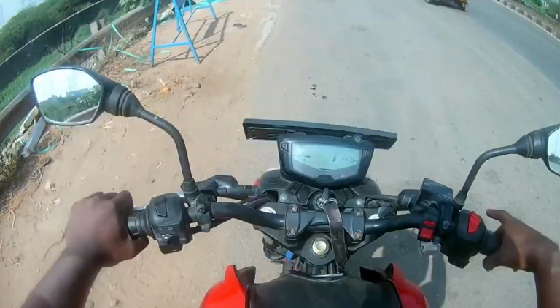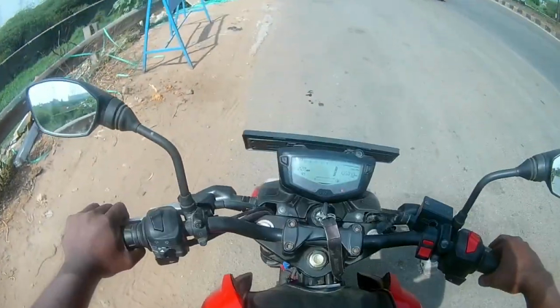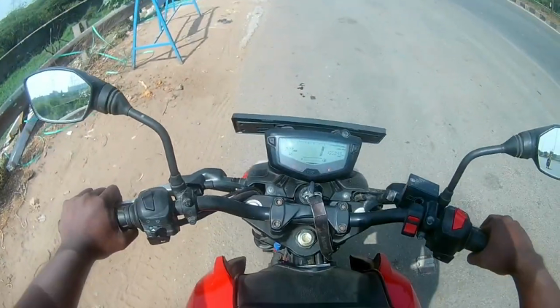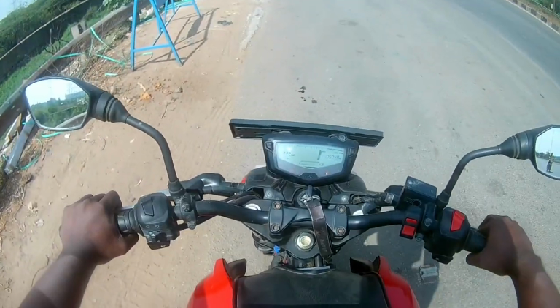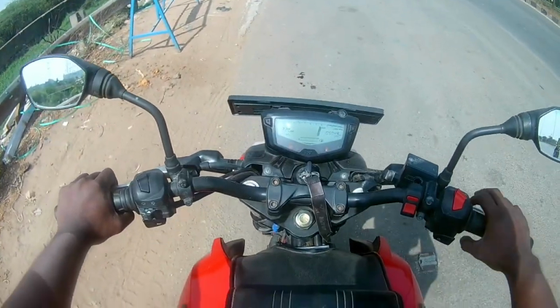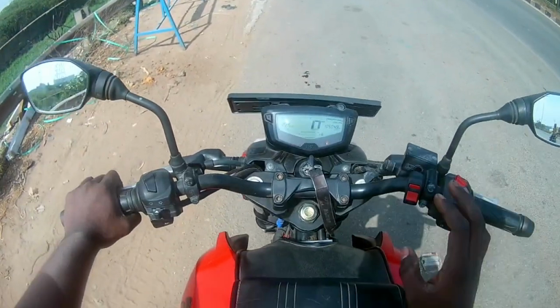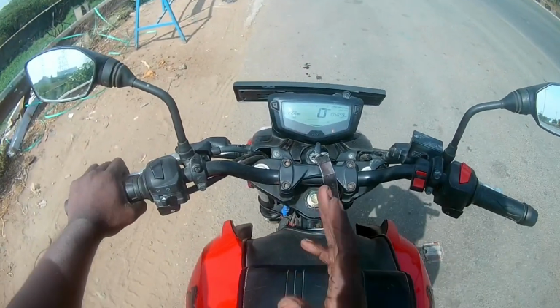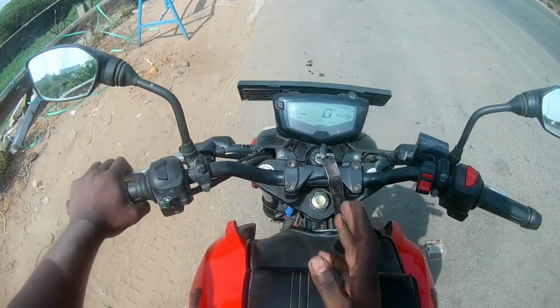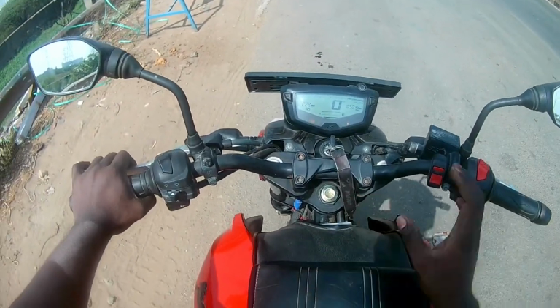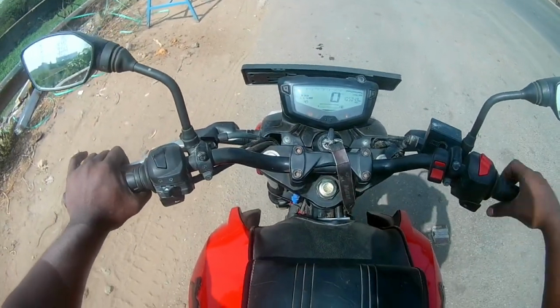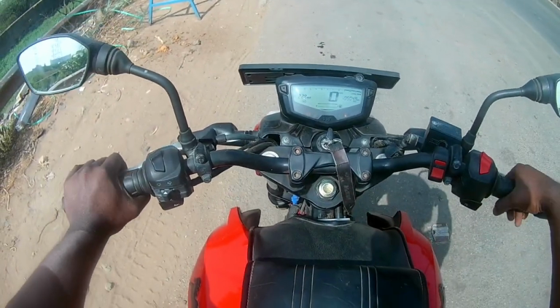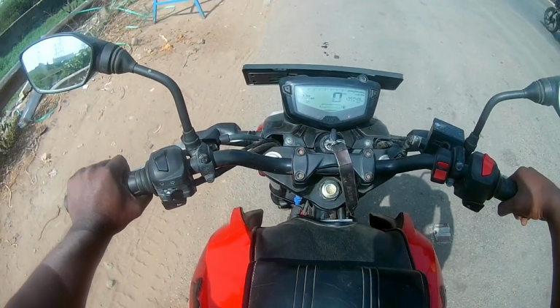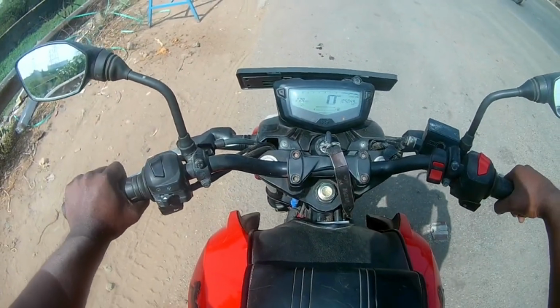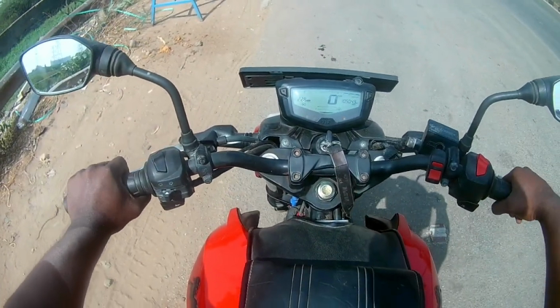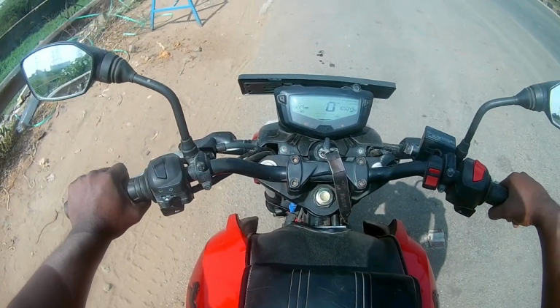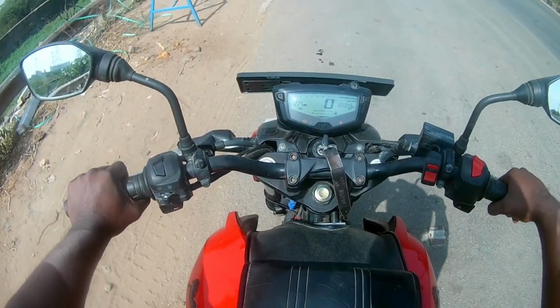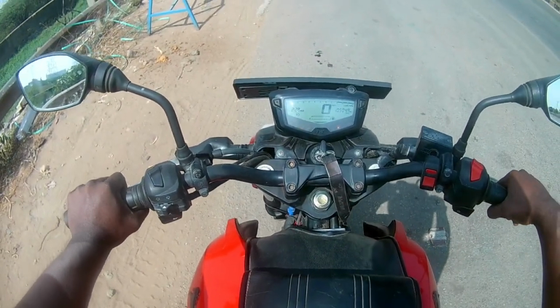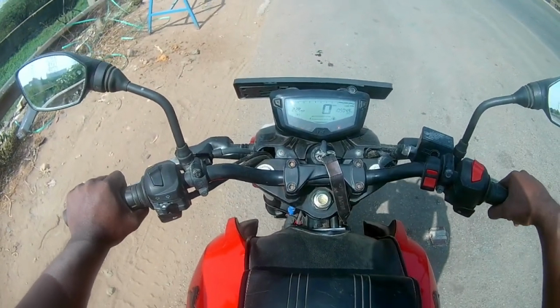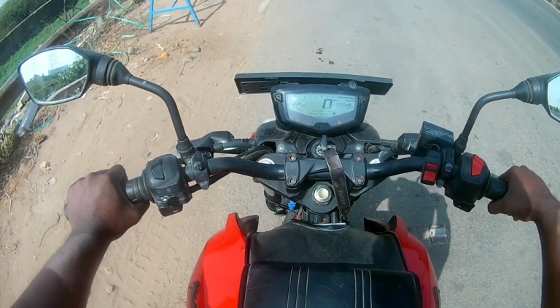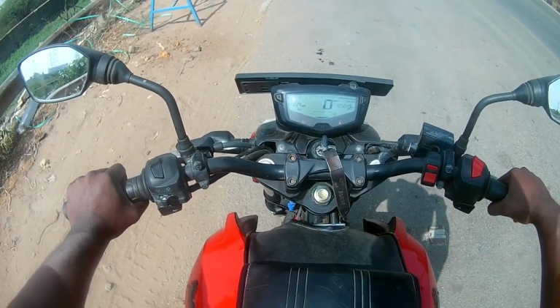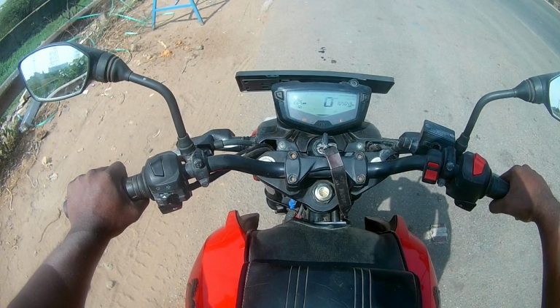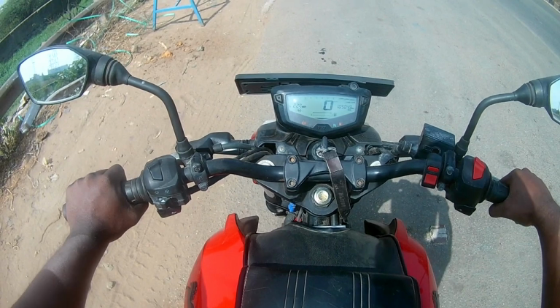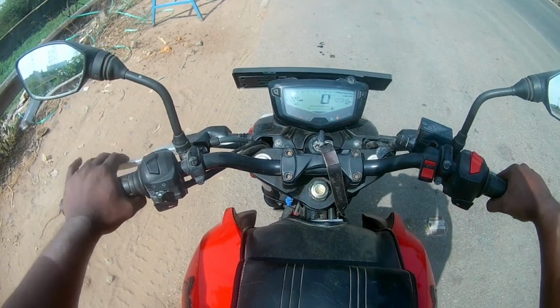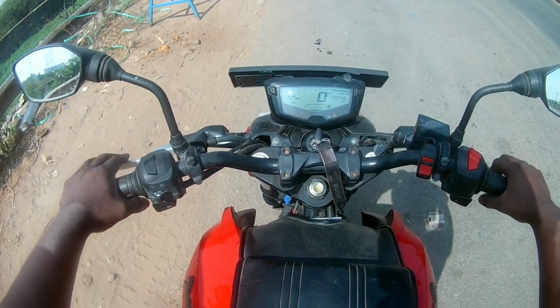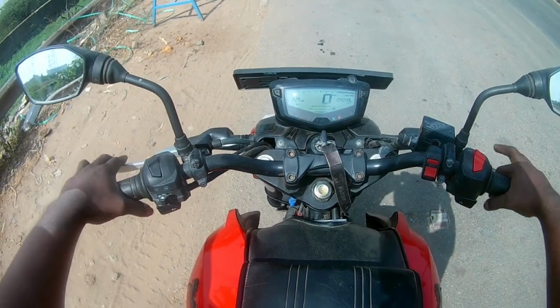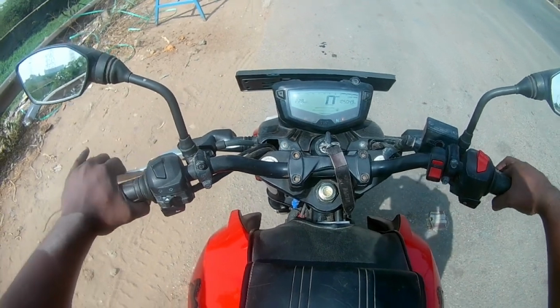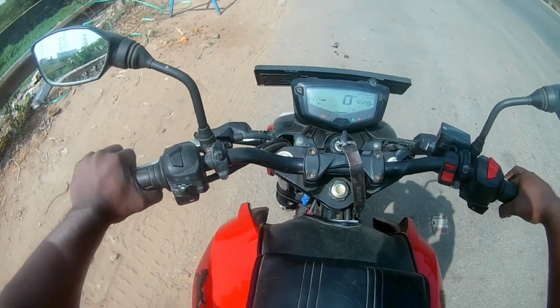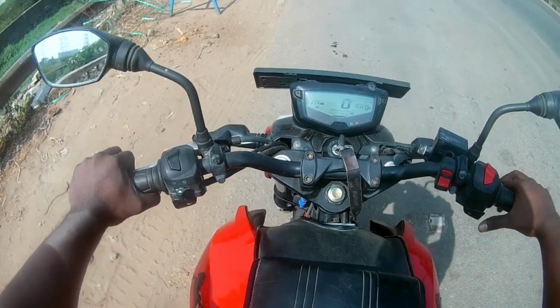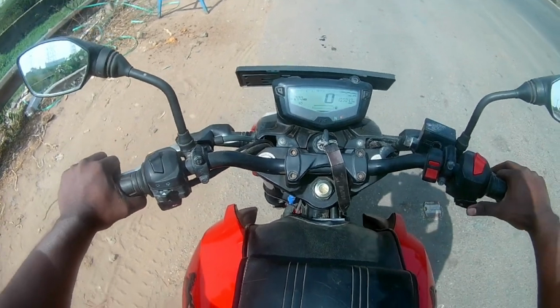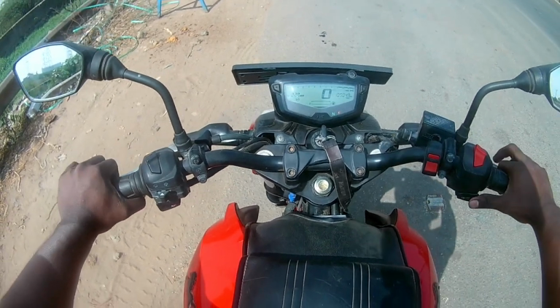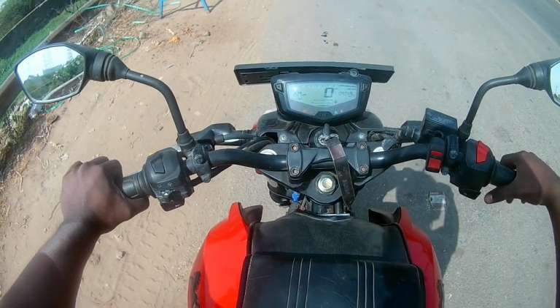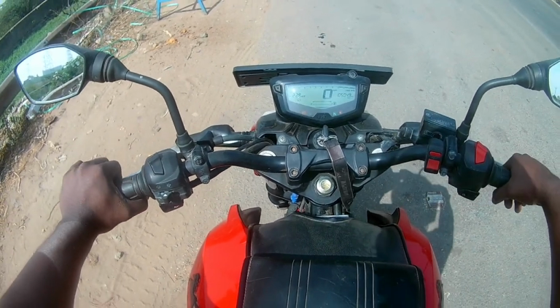So if you have a saddle on the bike, let's get the gear. Let's get the gear ready.